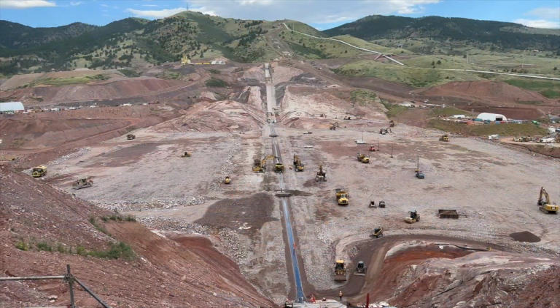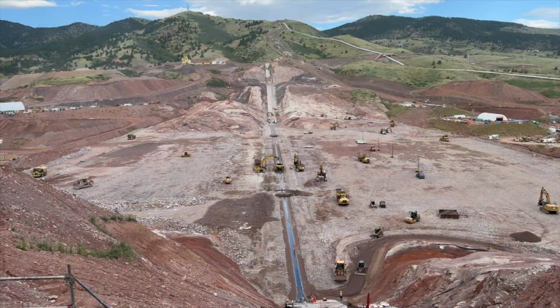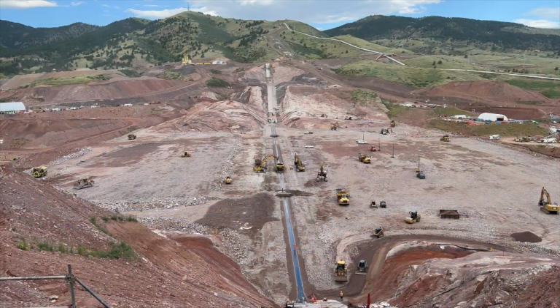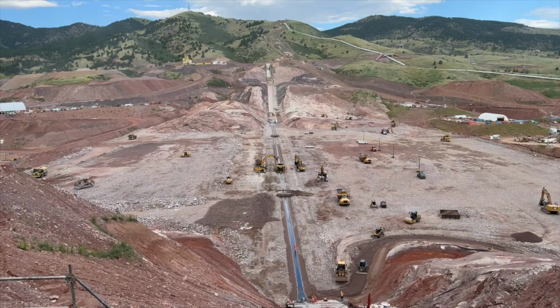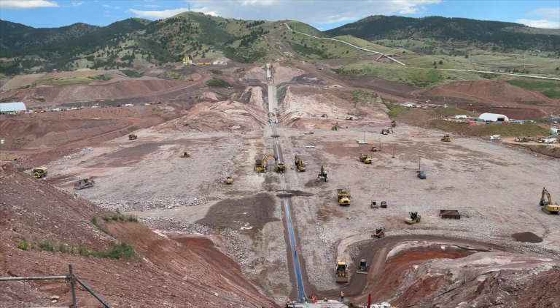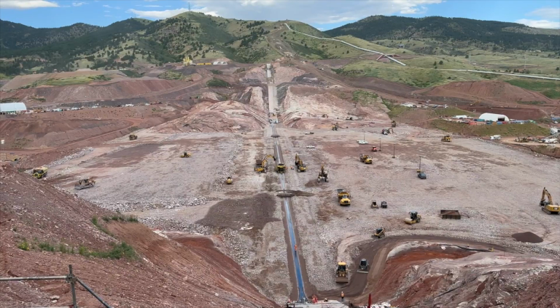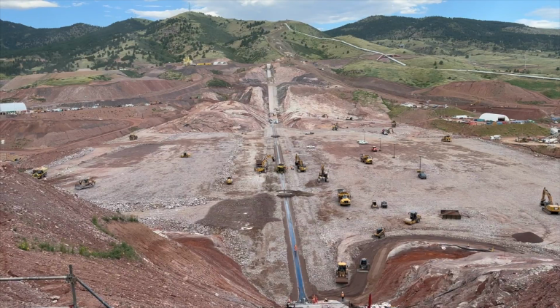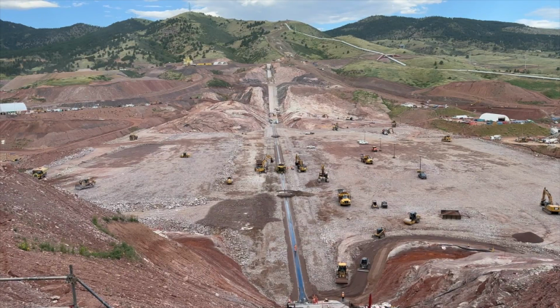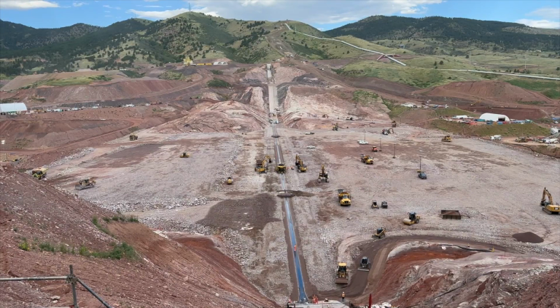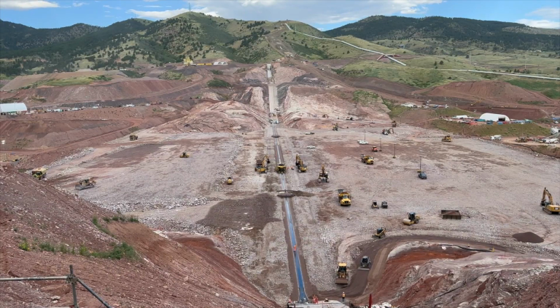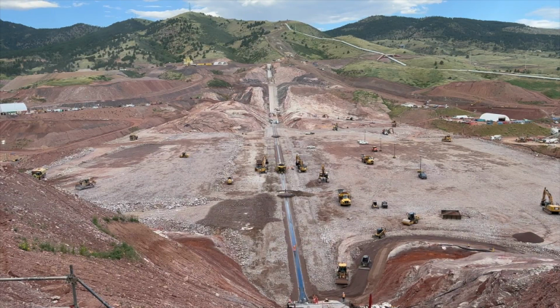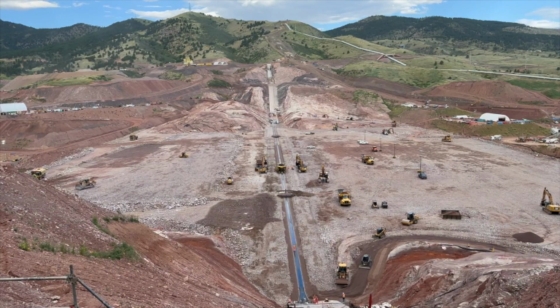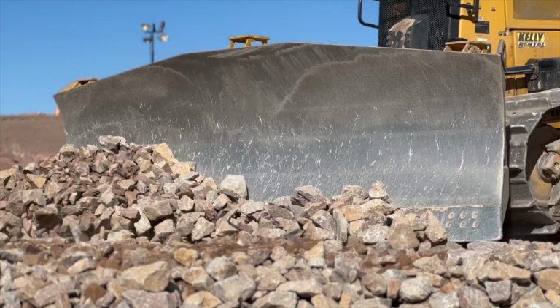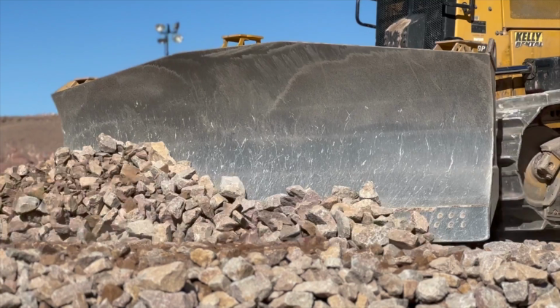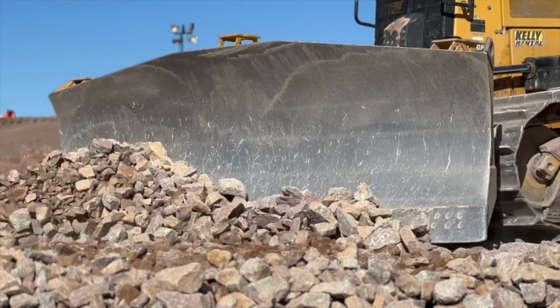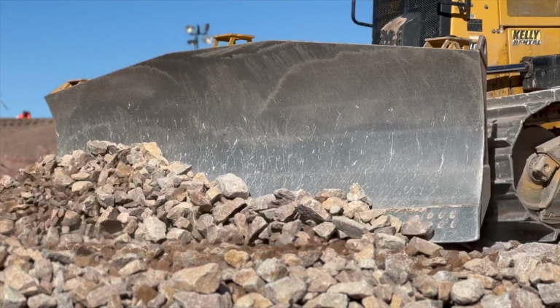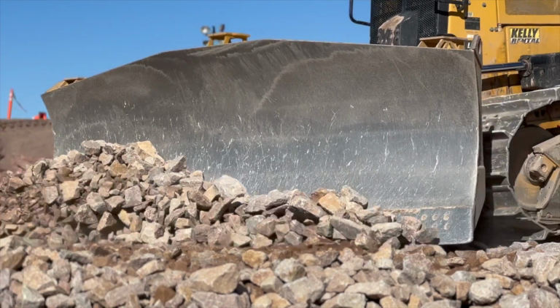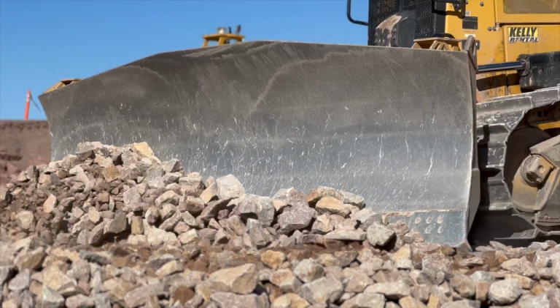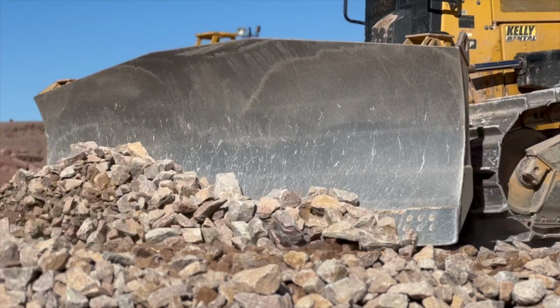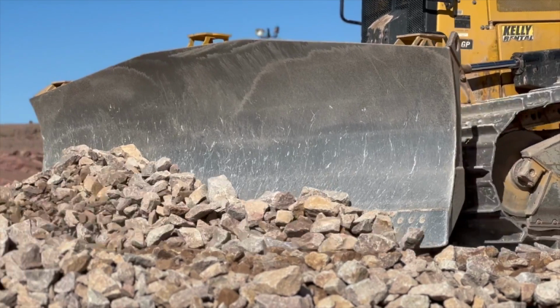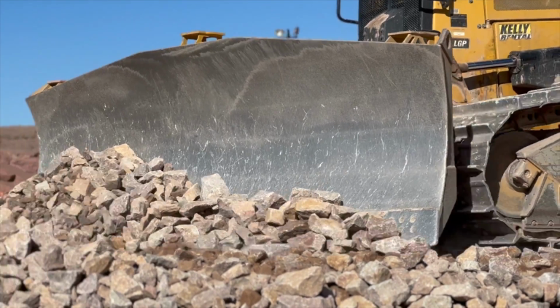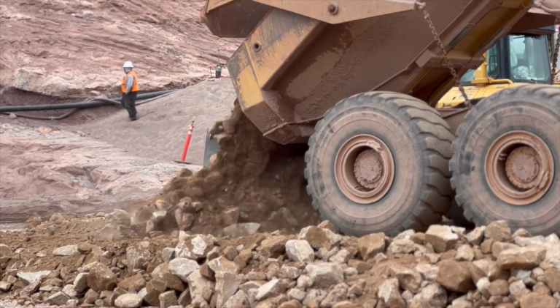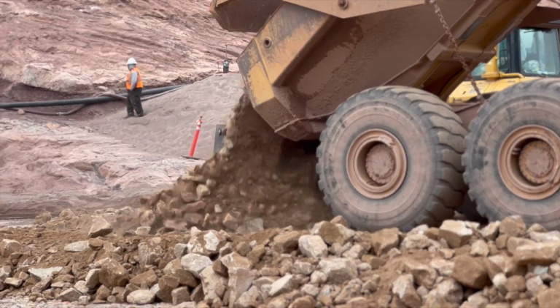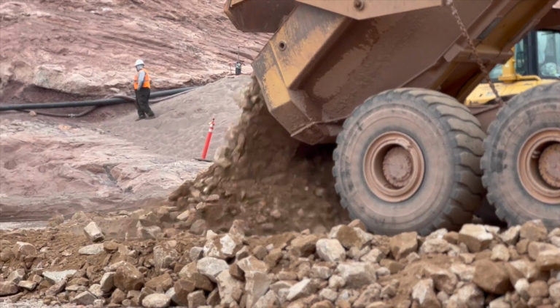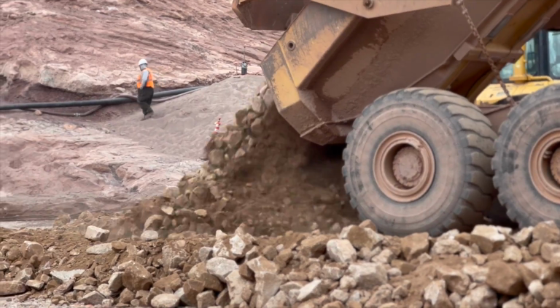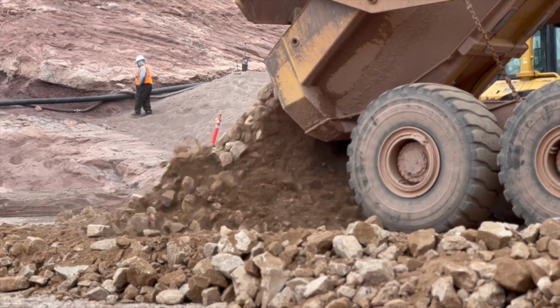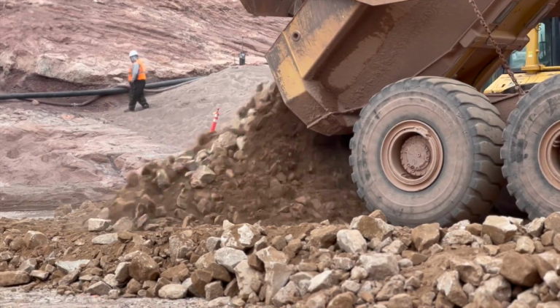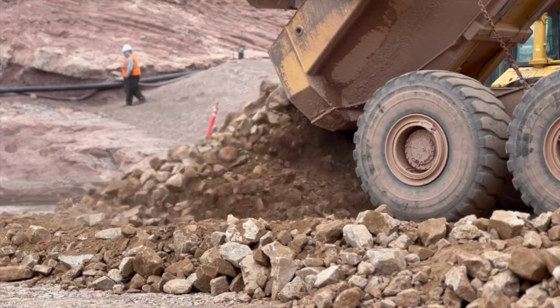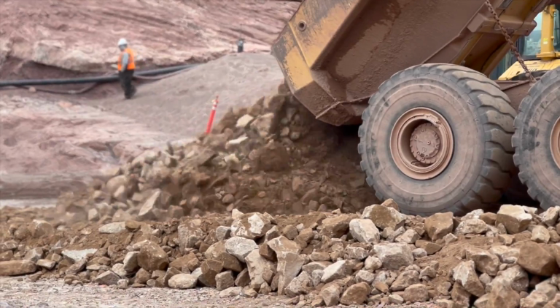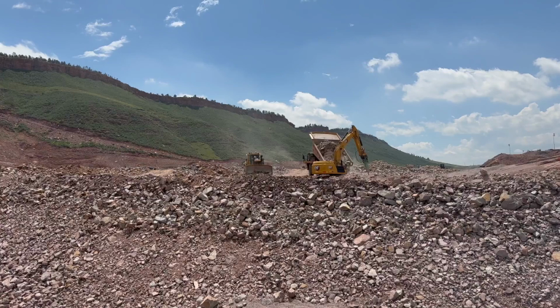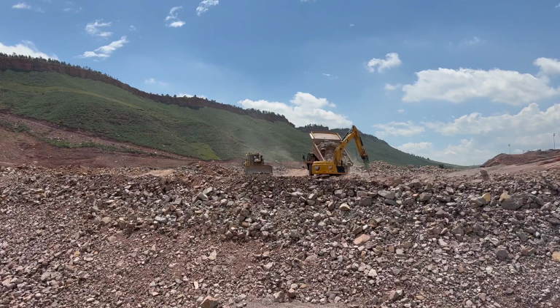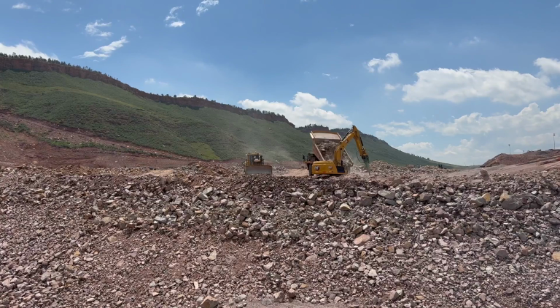At this two-year point, everything is coming up — the valve house is coming up, the dam is coming up, the embankment is coming up.